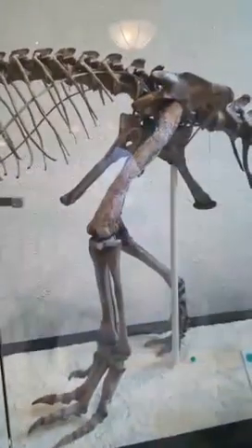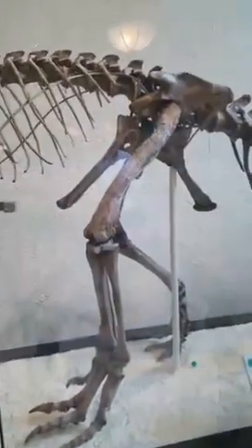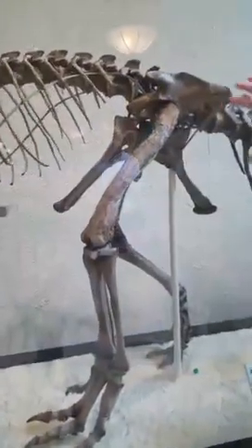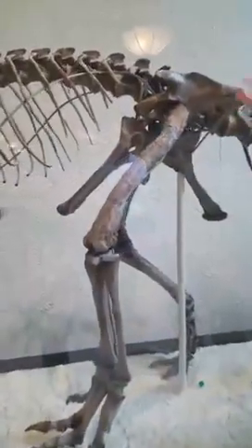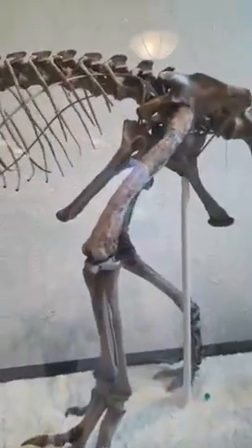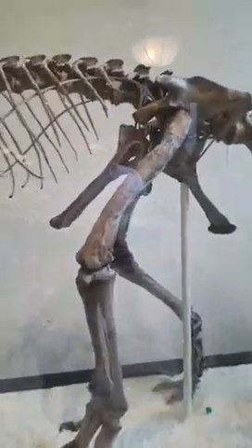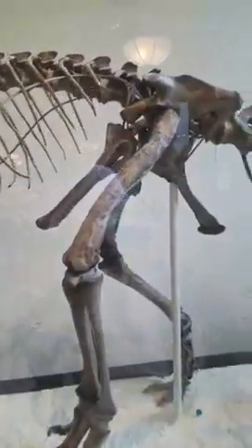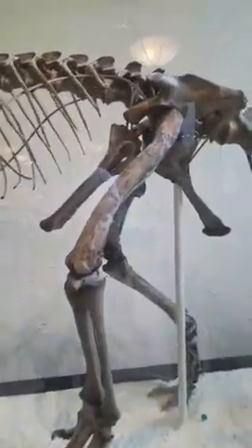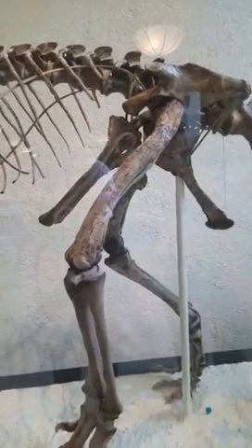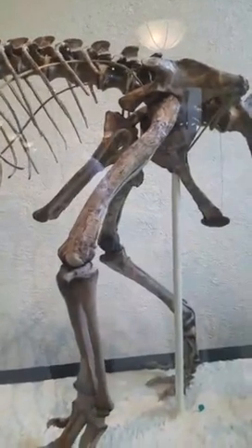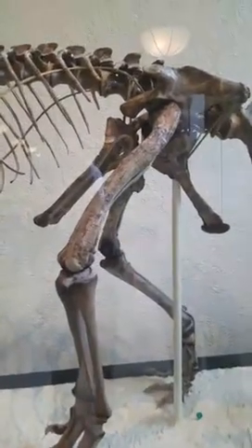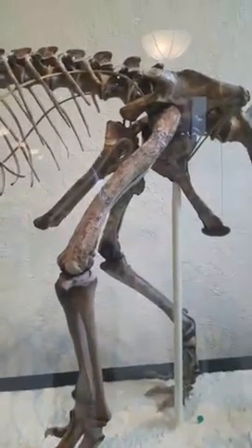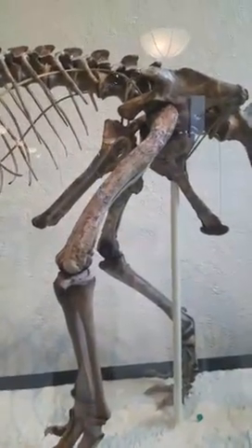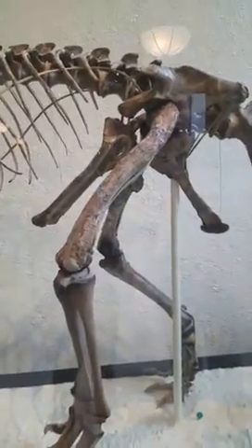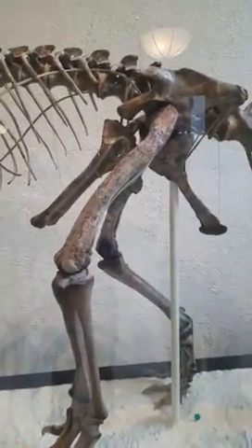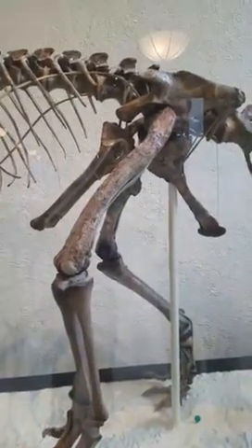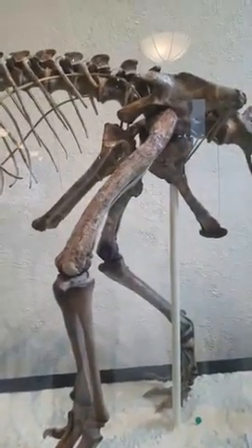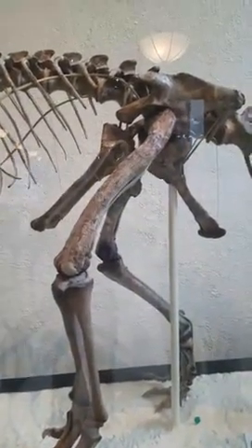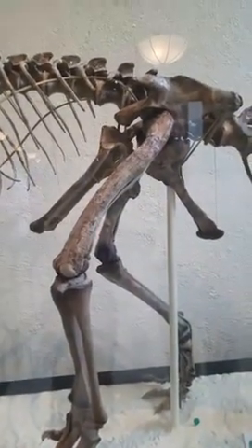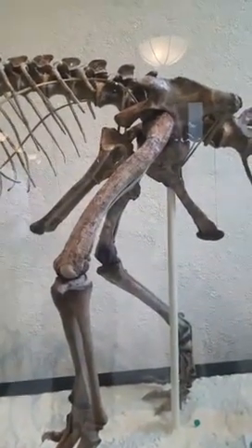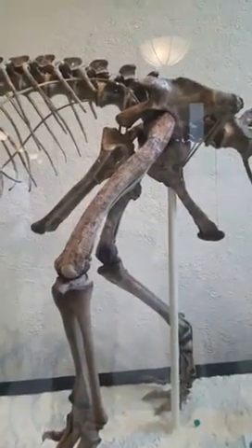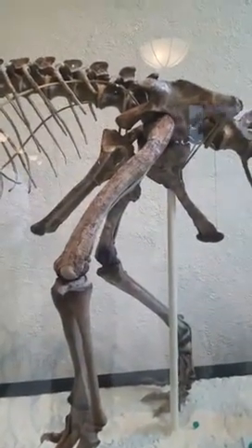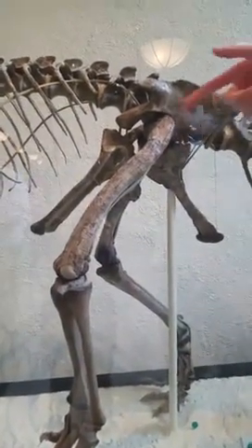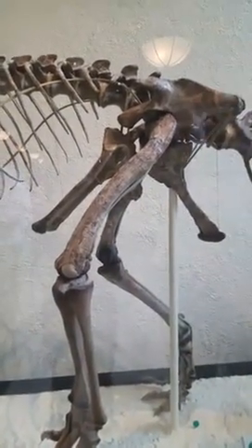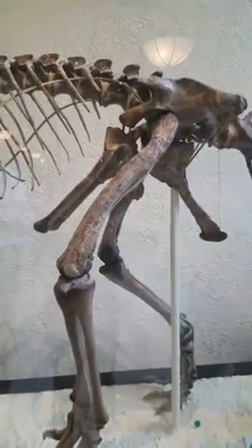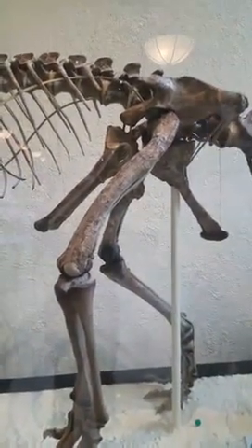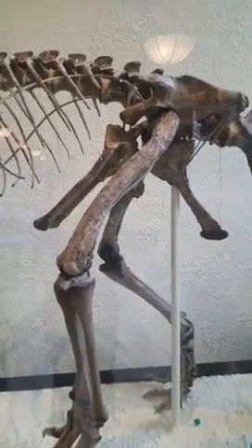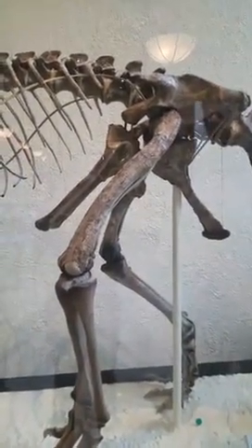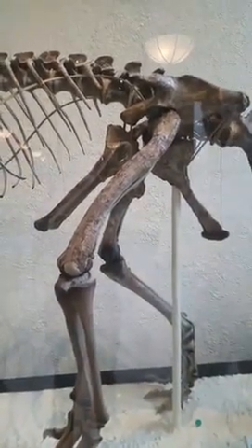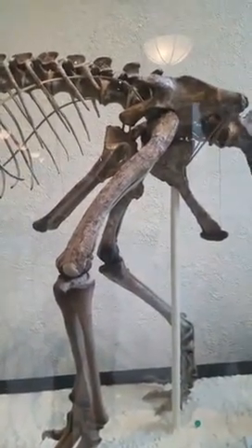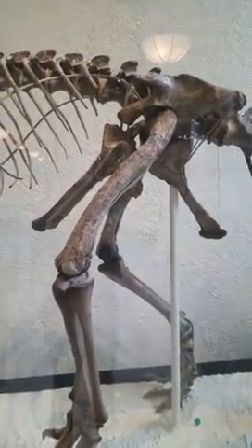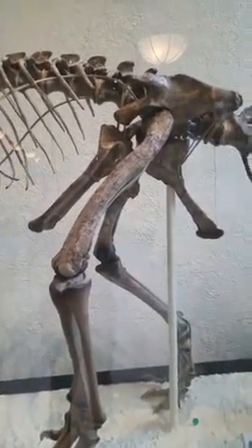You can see it has that typical saurischian arrangement of pelvic bones where the pubis is pointing forward. But maybe that isn't such a good character, as the authors of the study in Nature might argue.